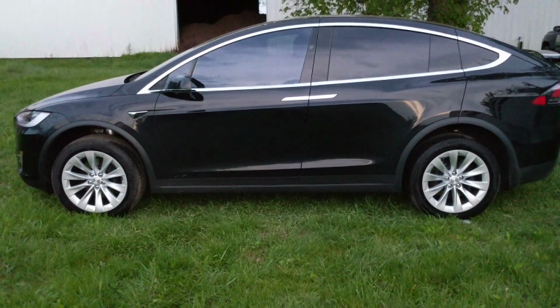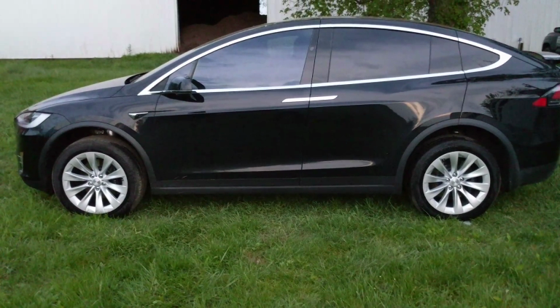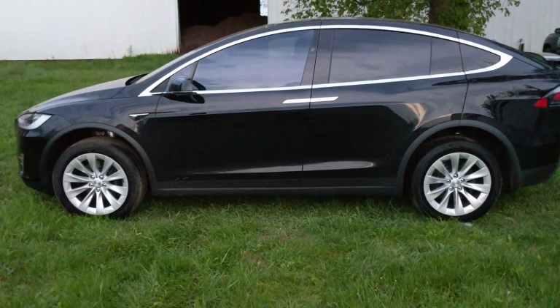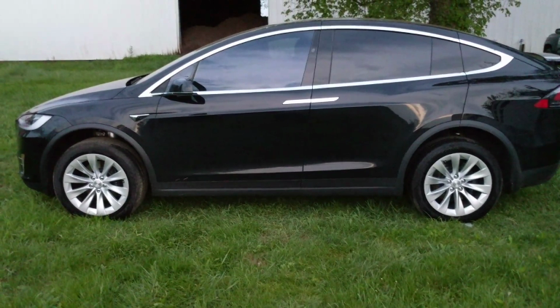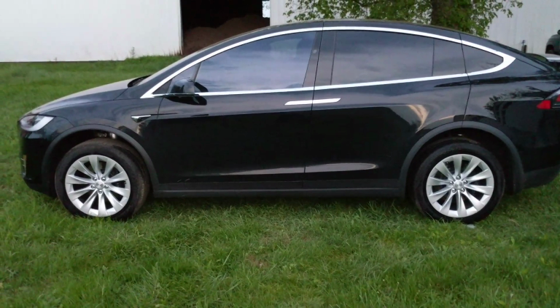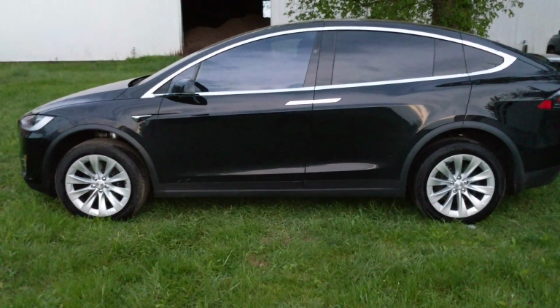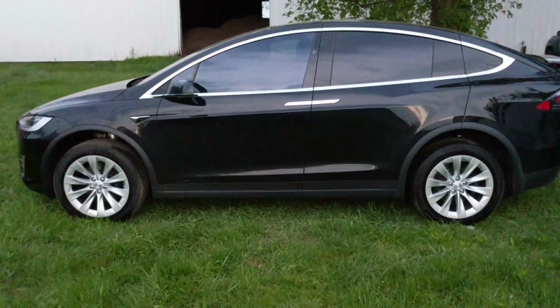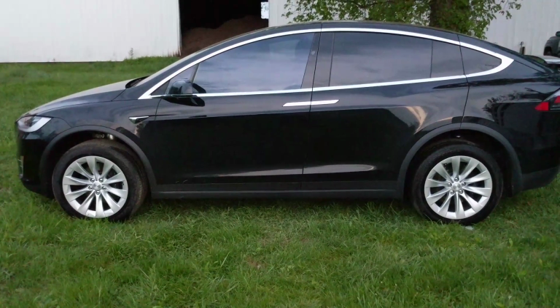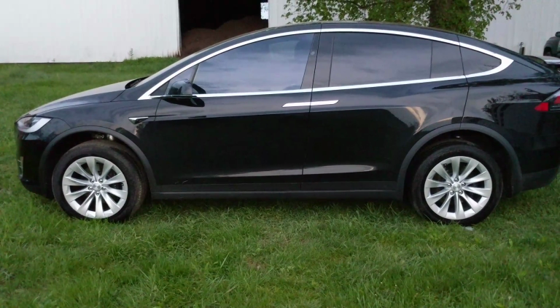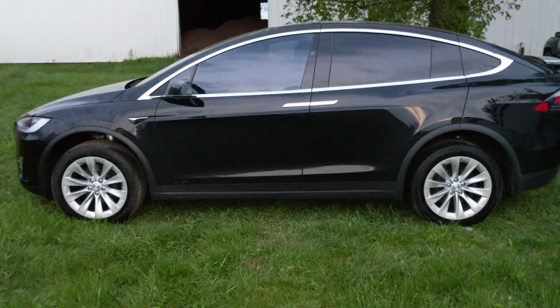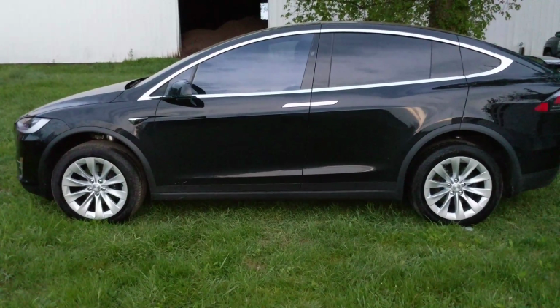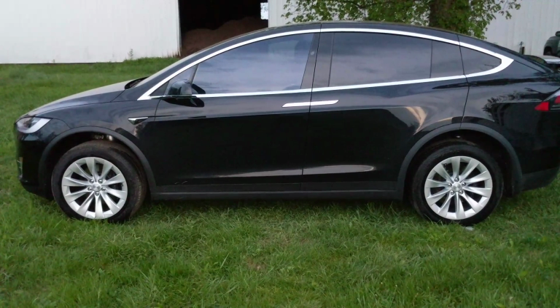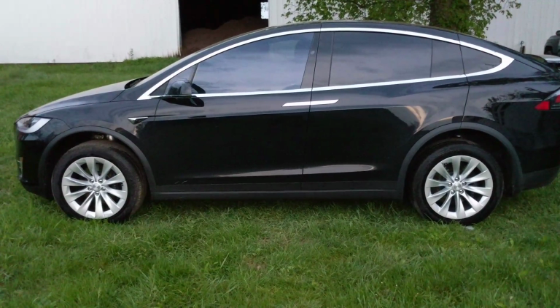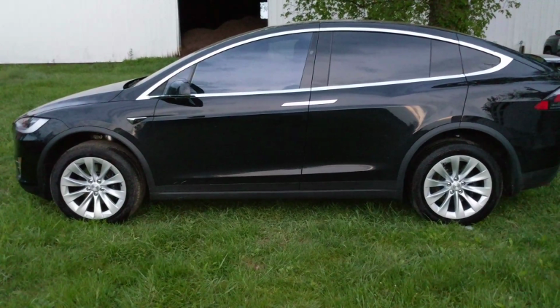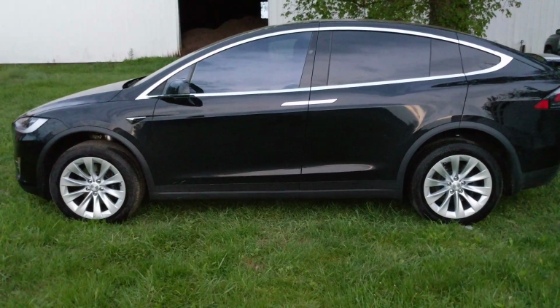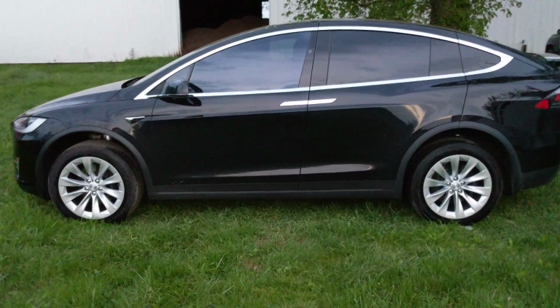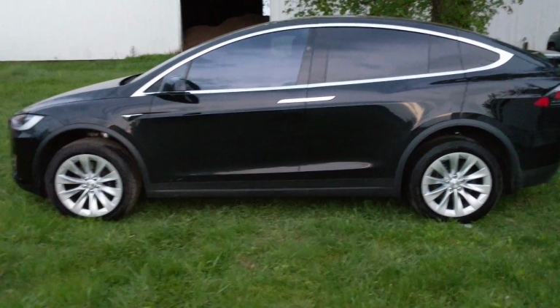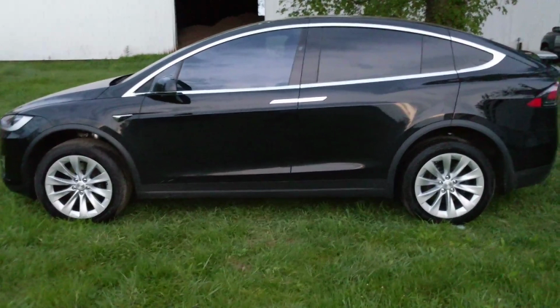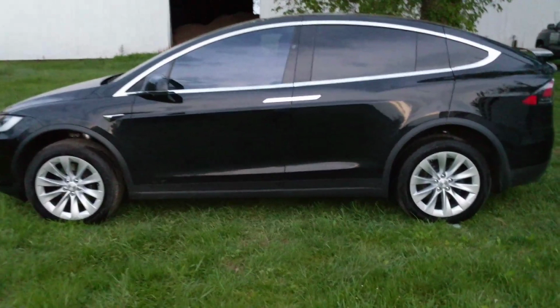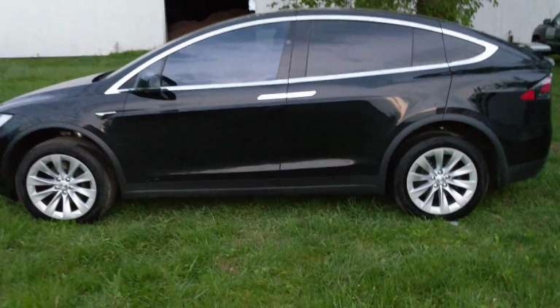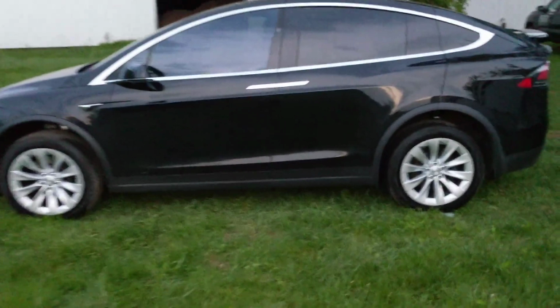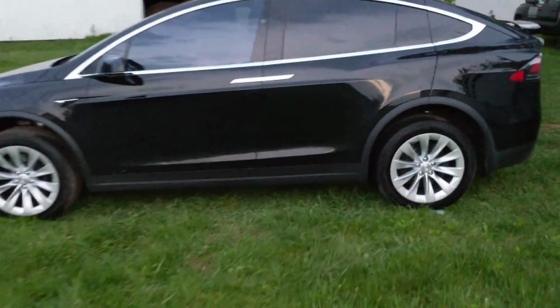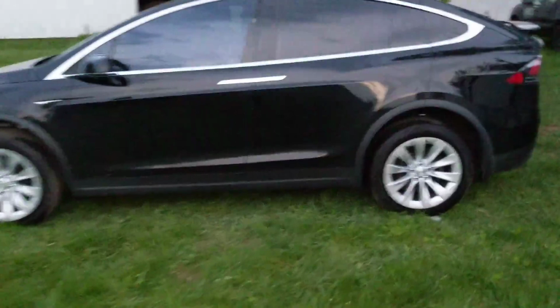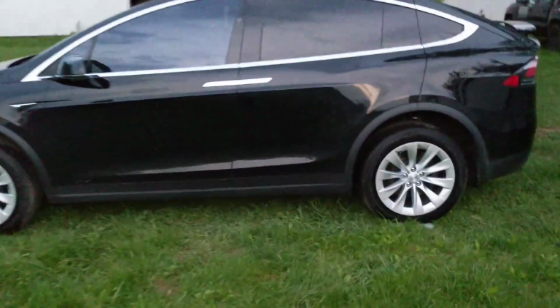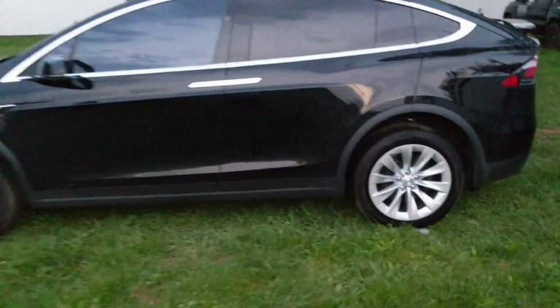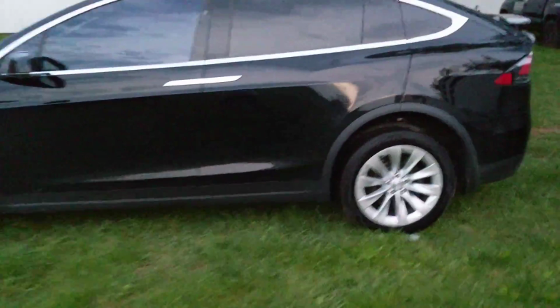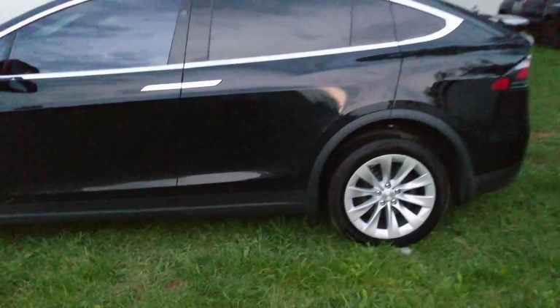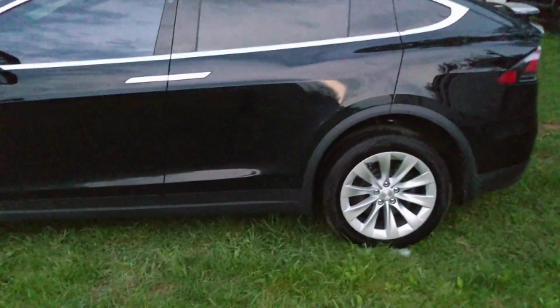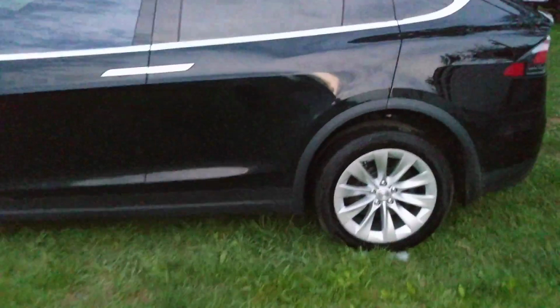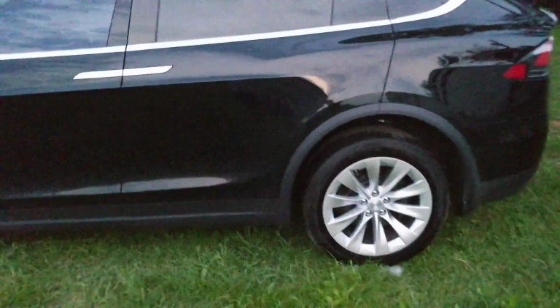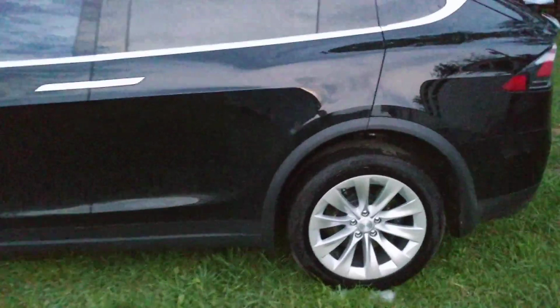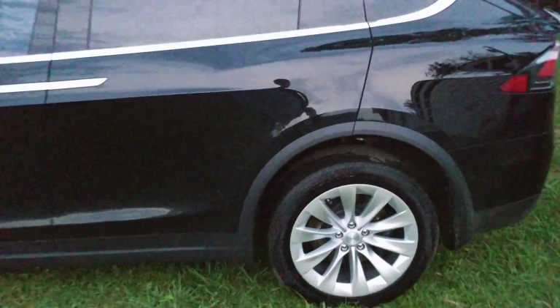I just cleaned the rims on my Tesla Model X and looking at the tires reminded me to make a quick video about tire sizes.